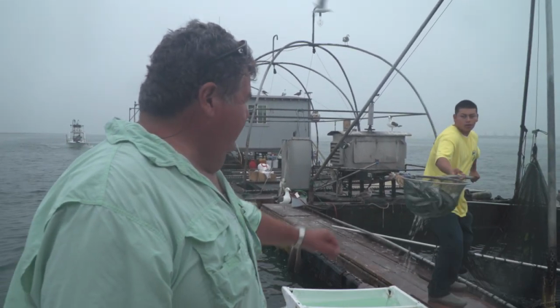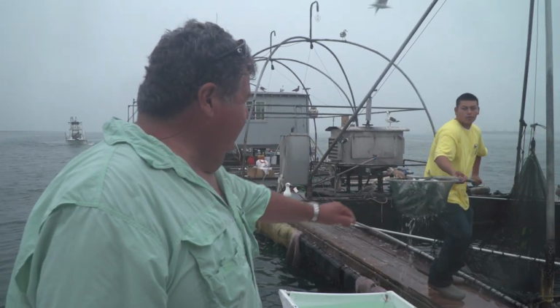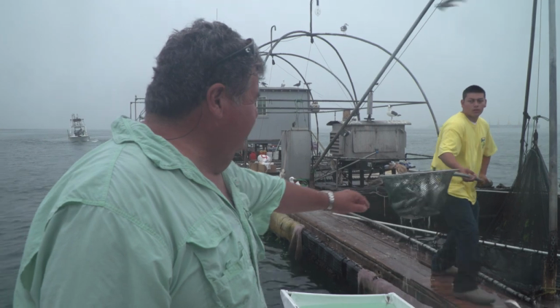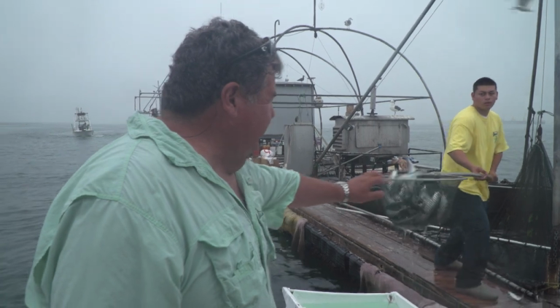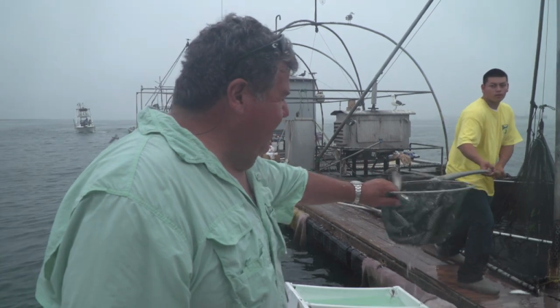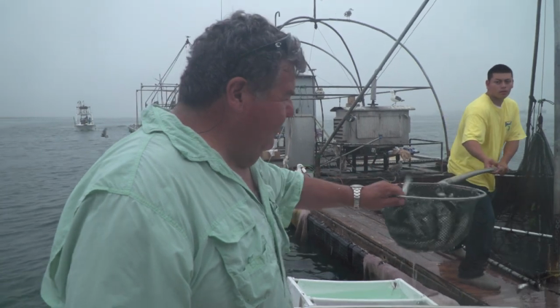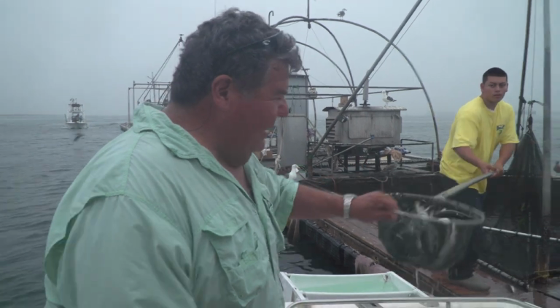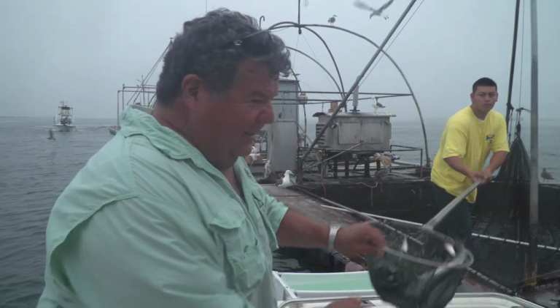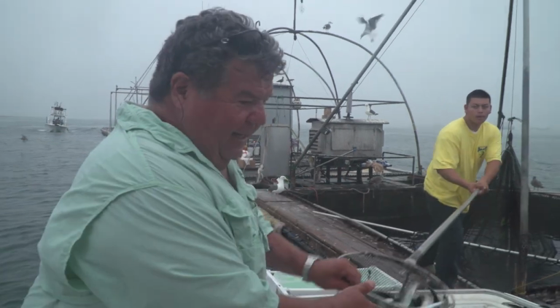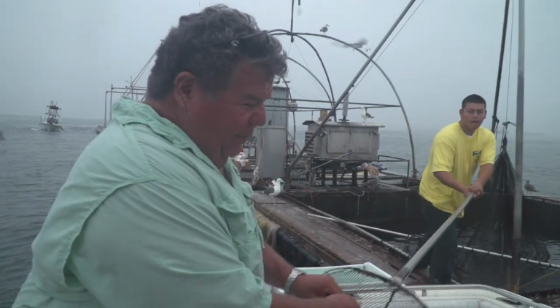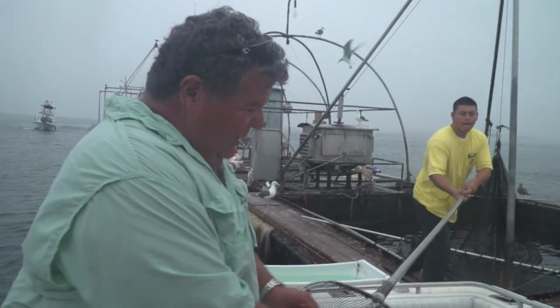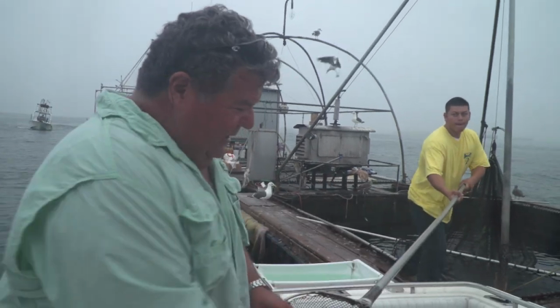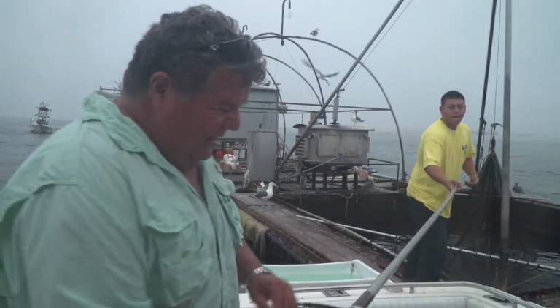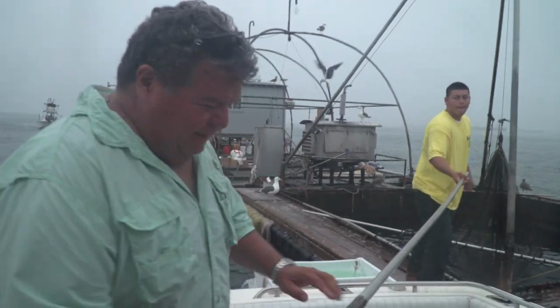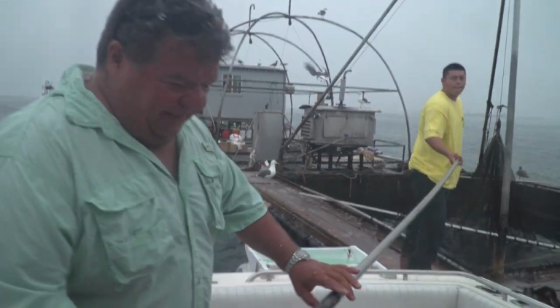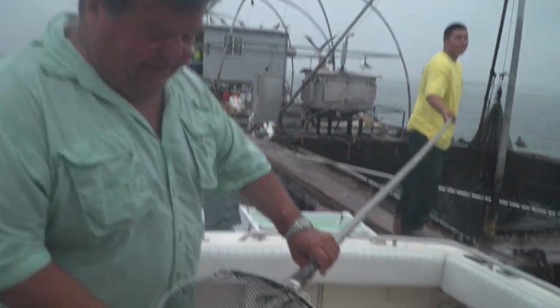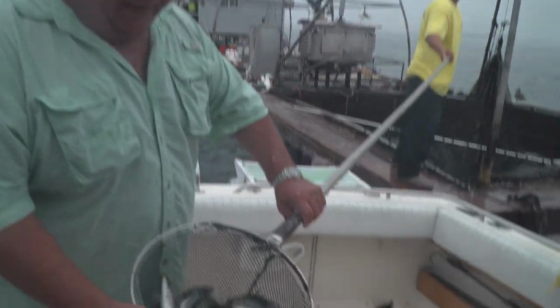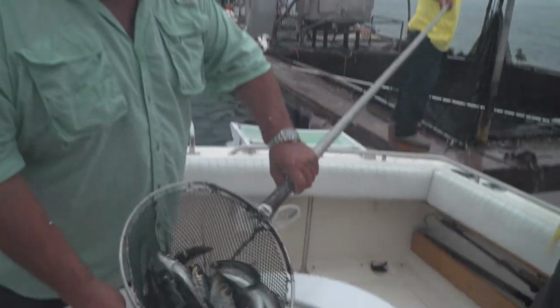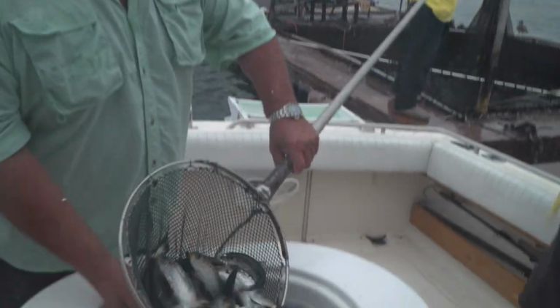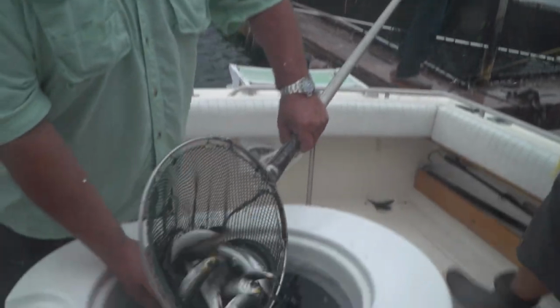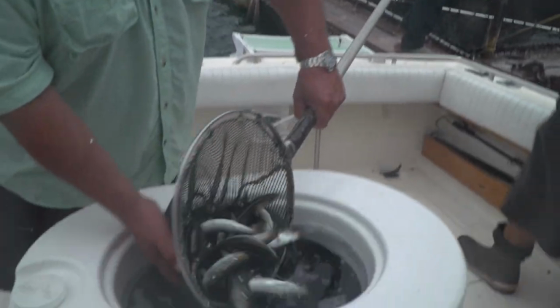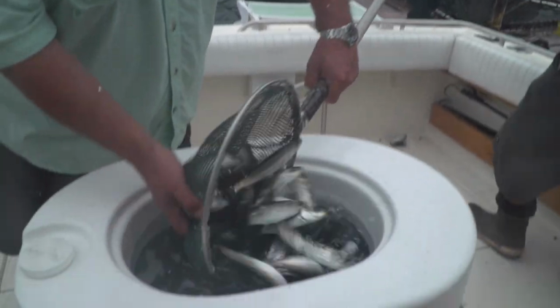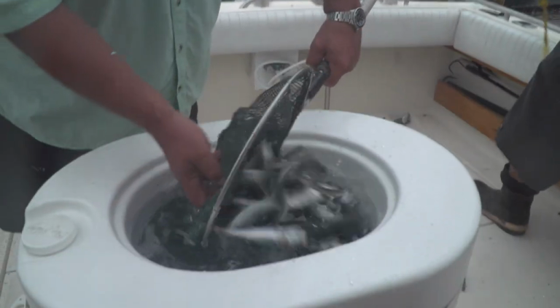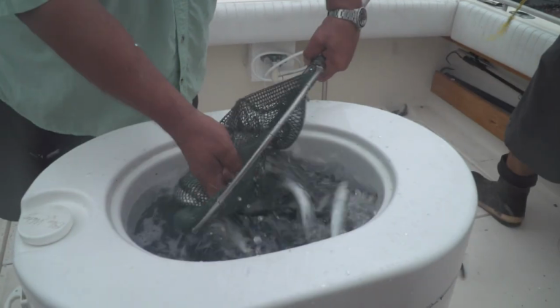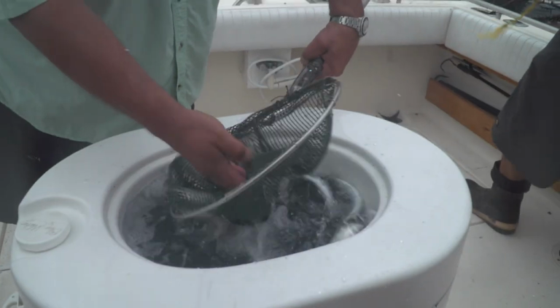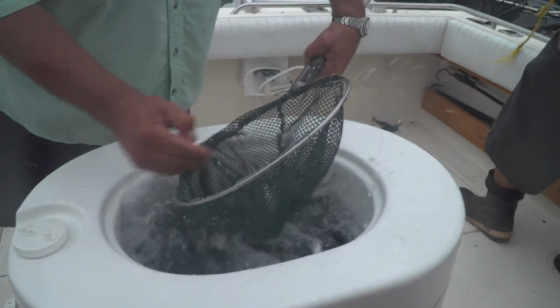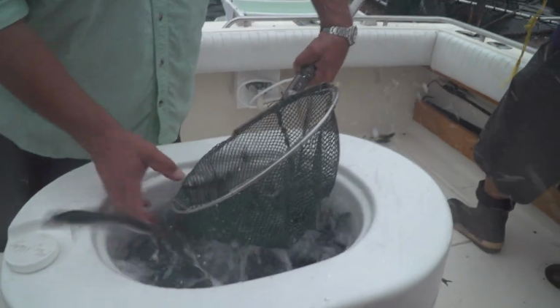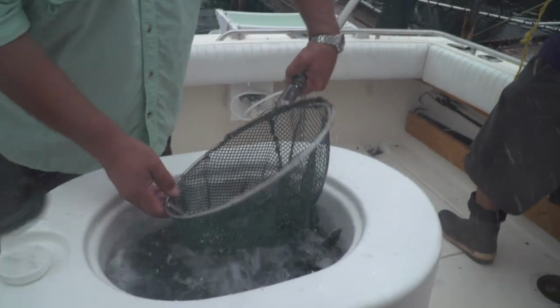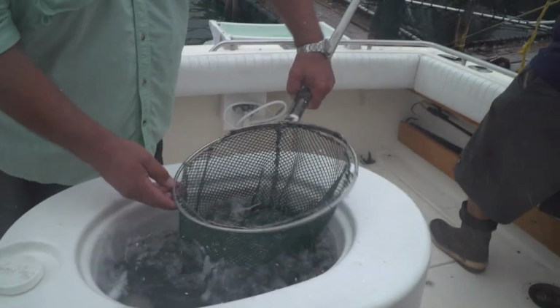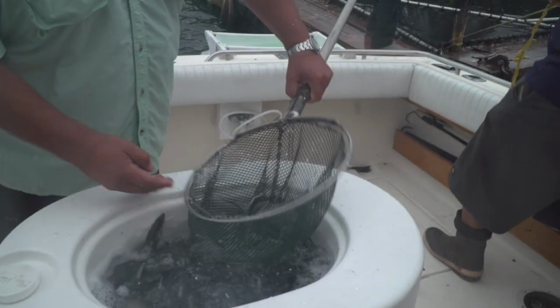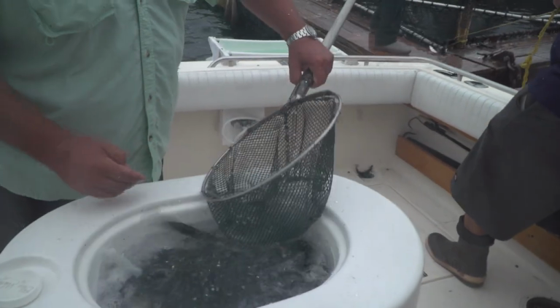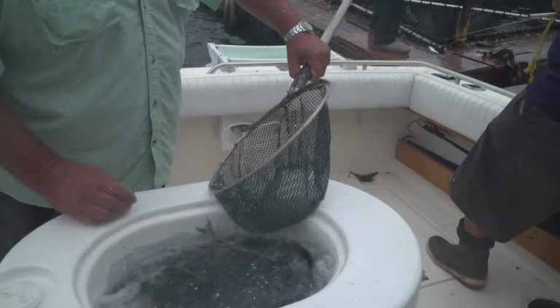This is what we have for bait today — really nice, big sardines. It'll work out good.